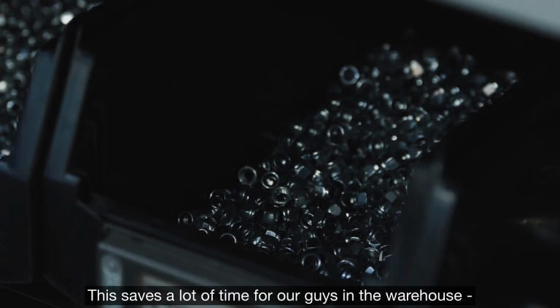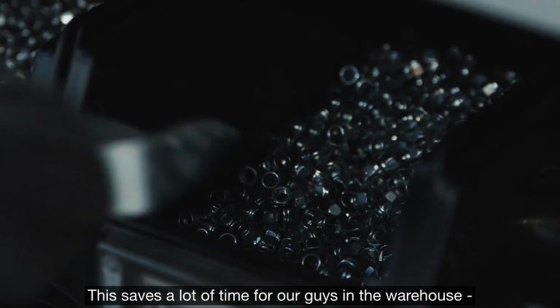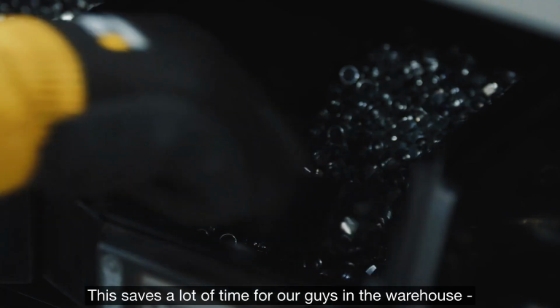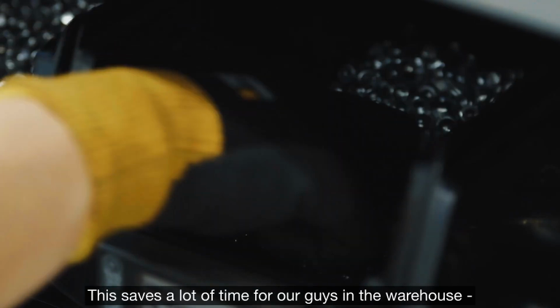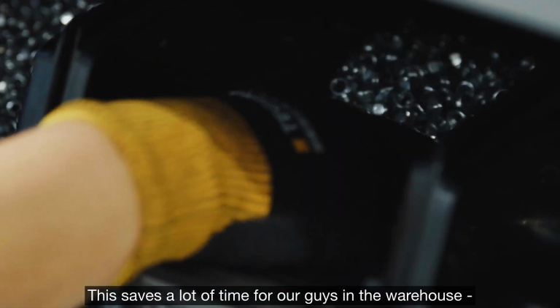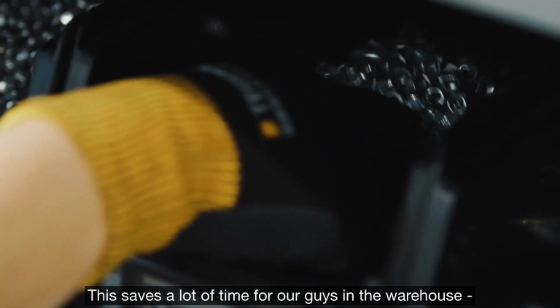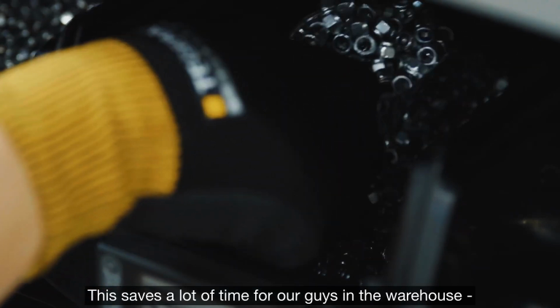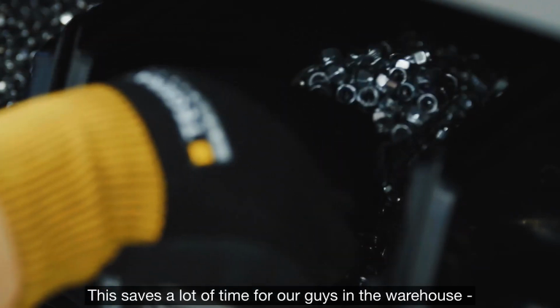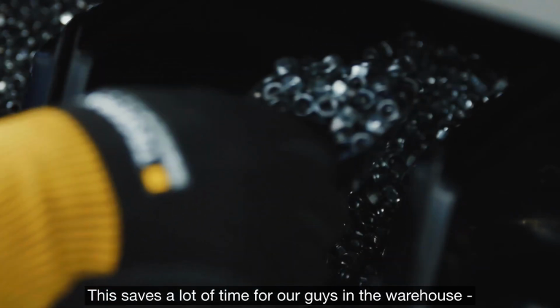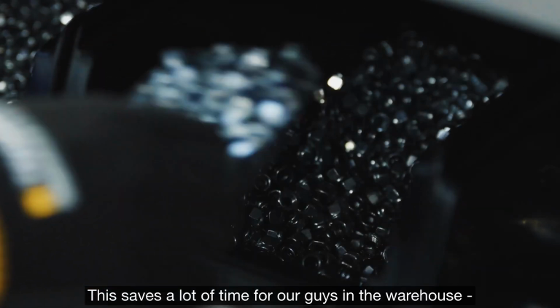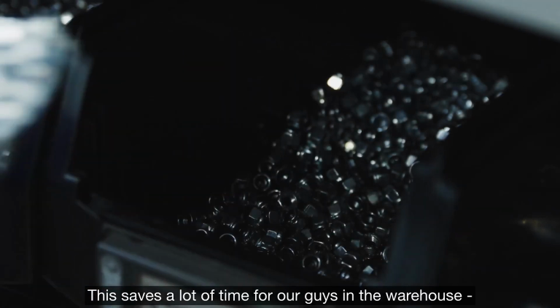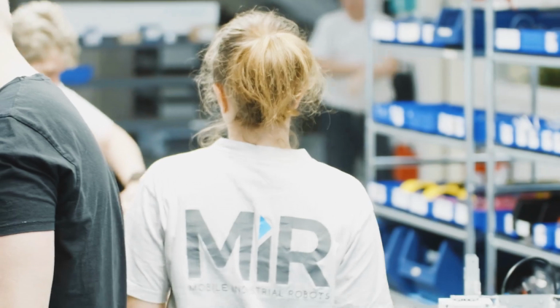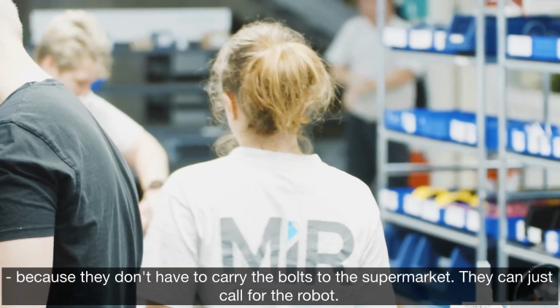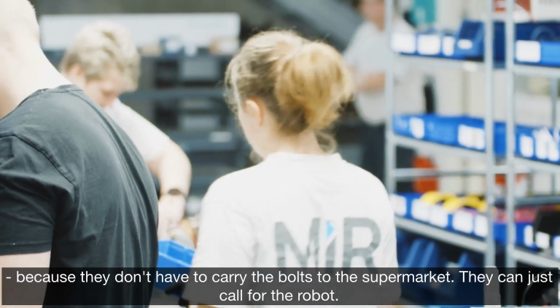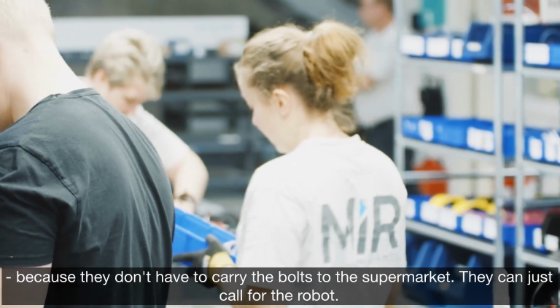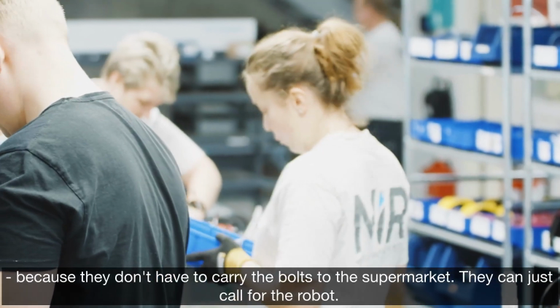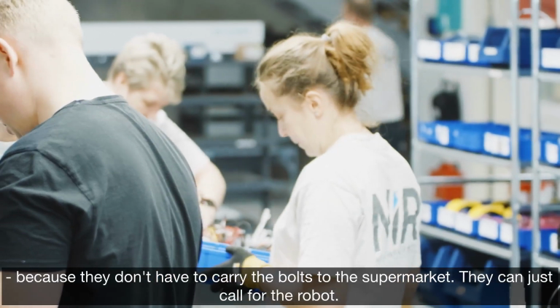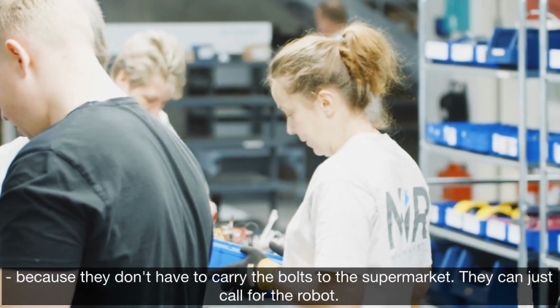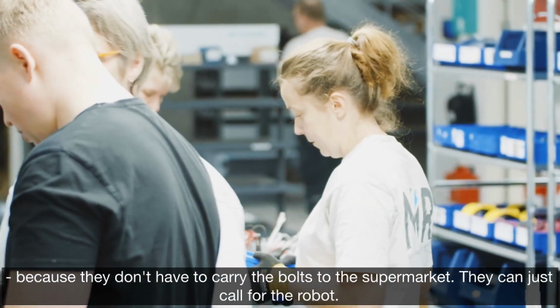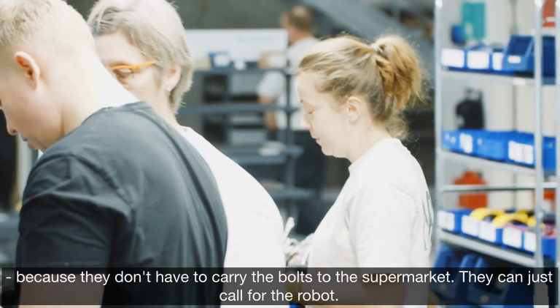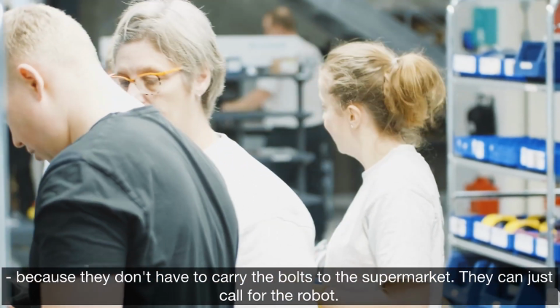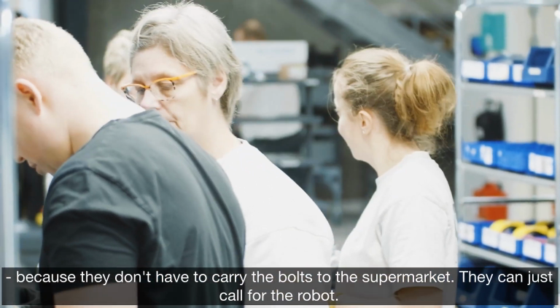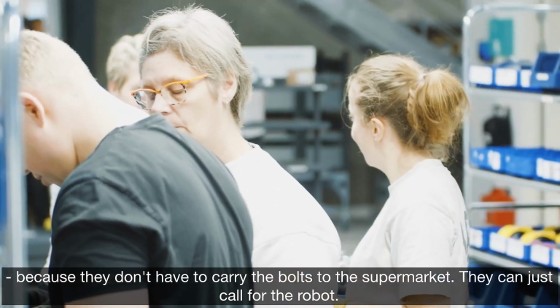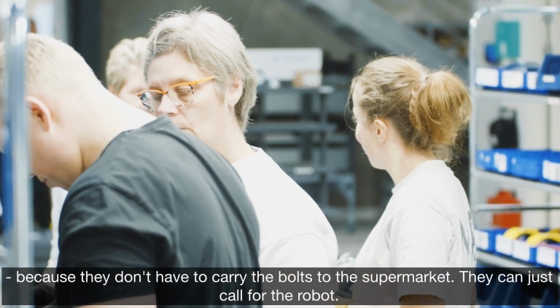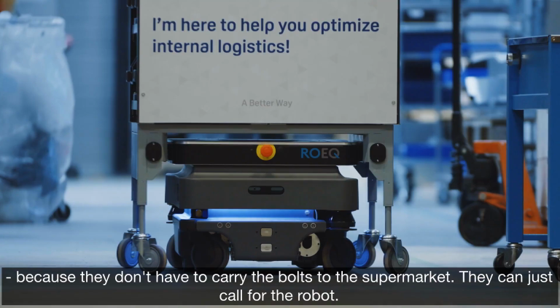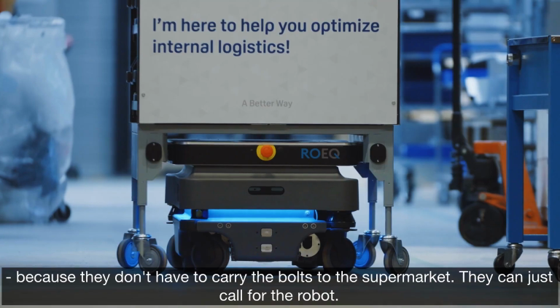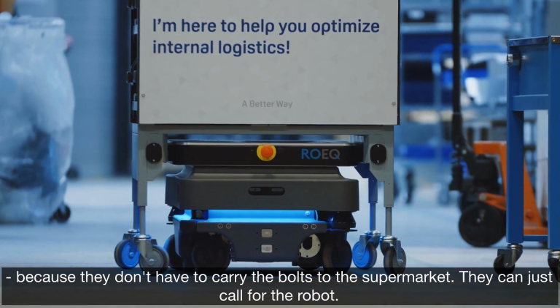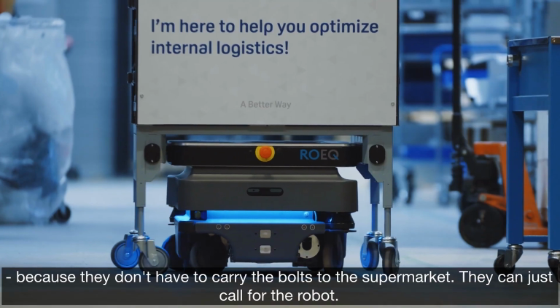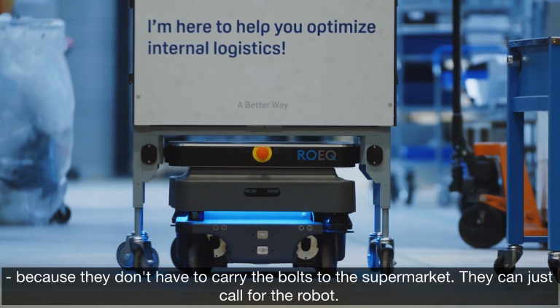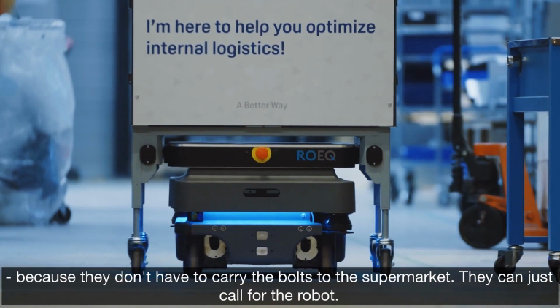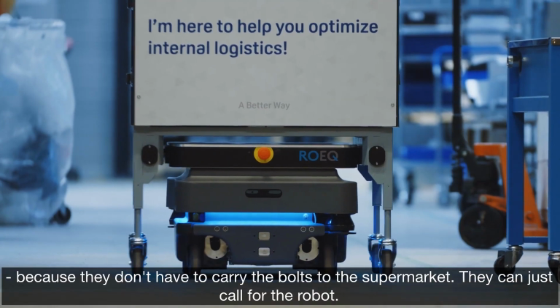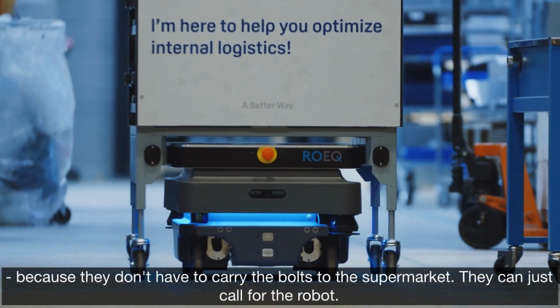This saves a lot of time for our guys in the warehouse because they don't have to carry the bolts to the supermarket — they can just call for the robot.